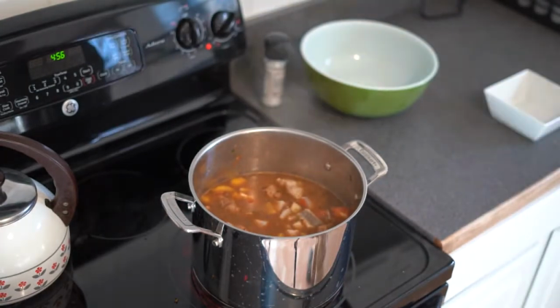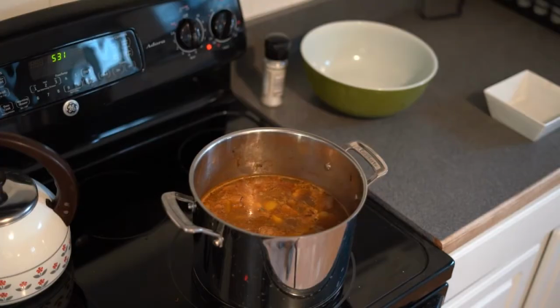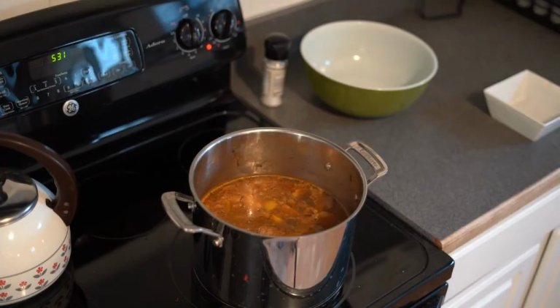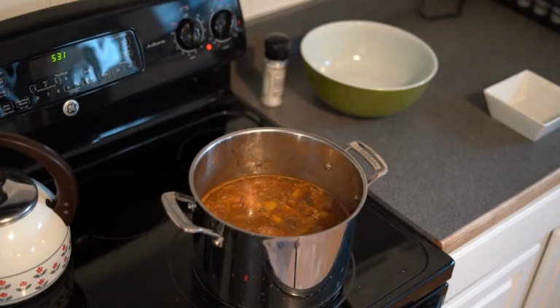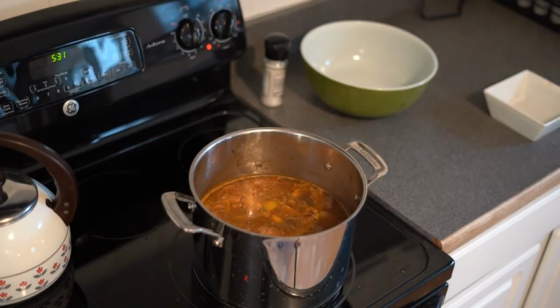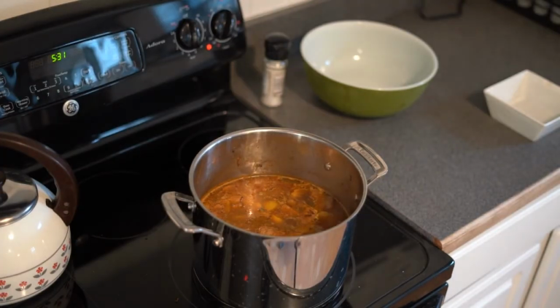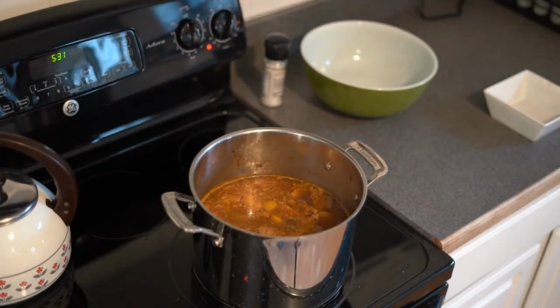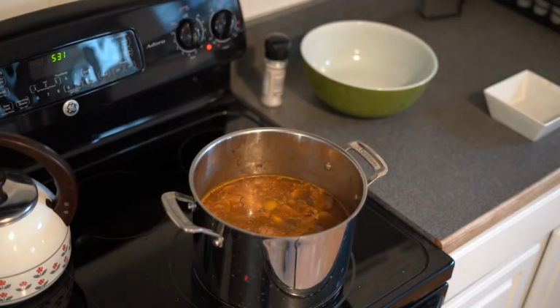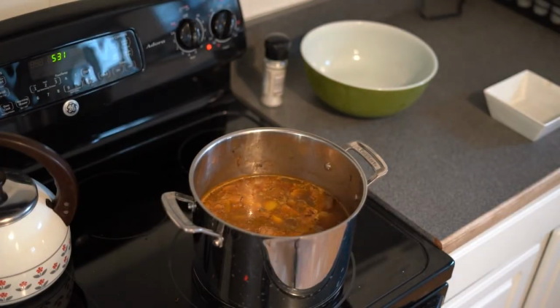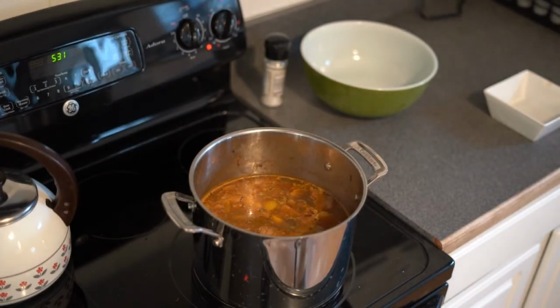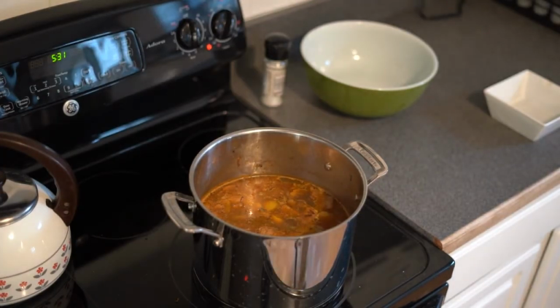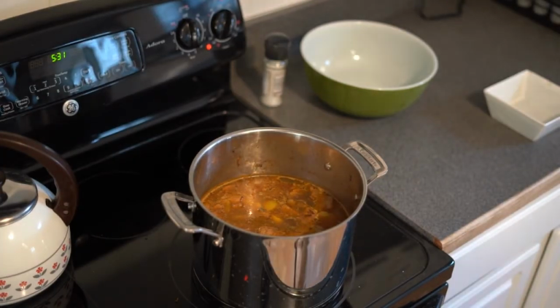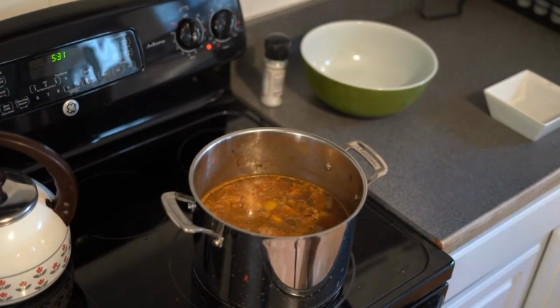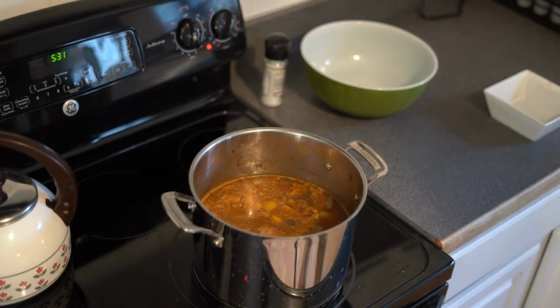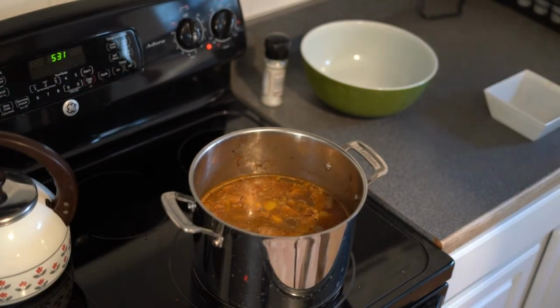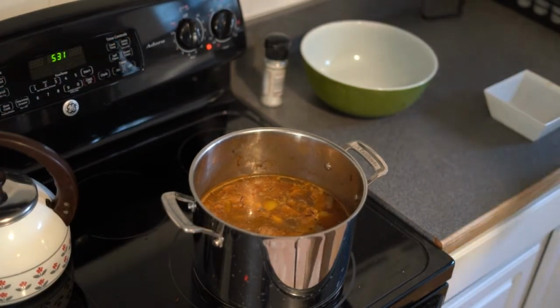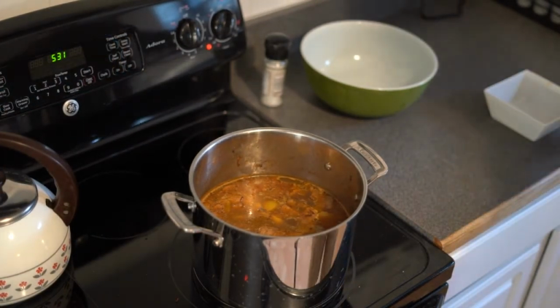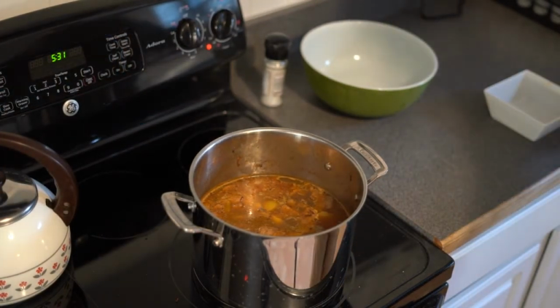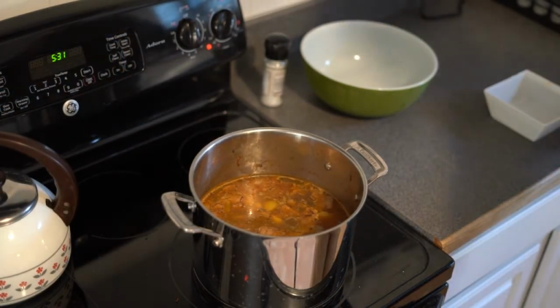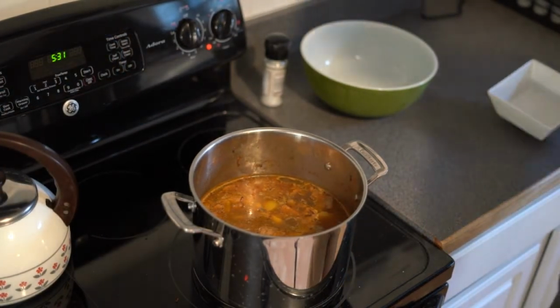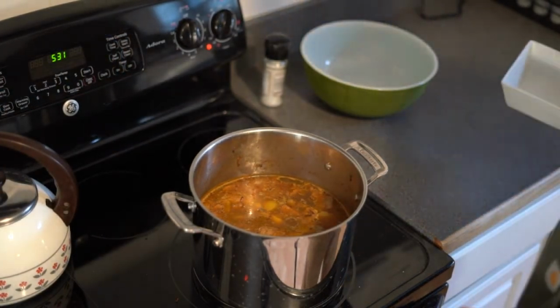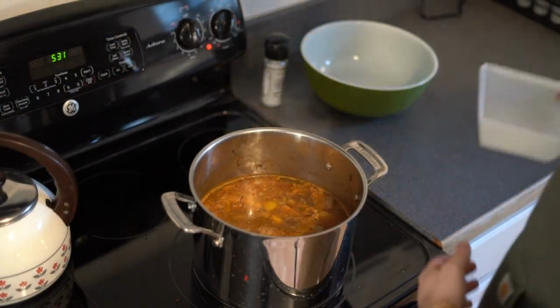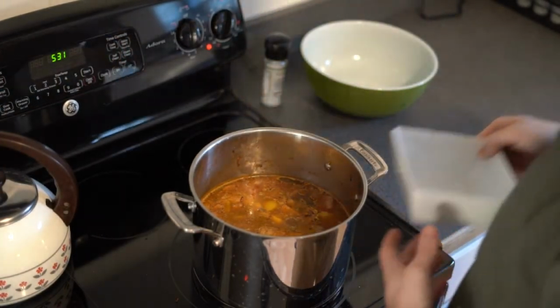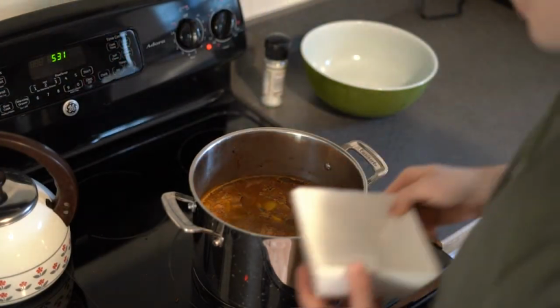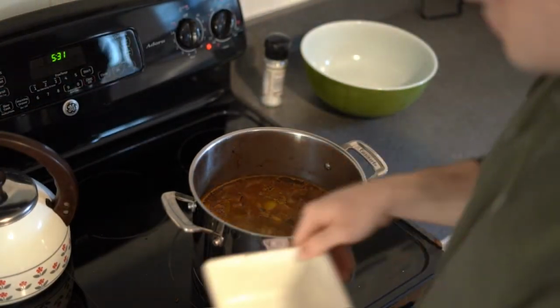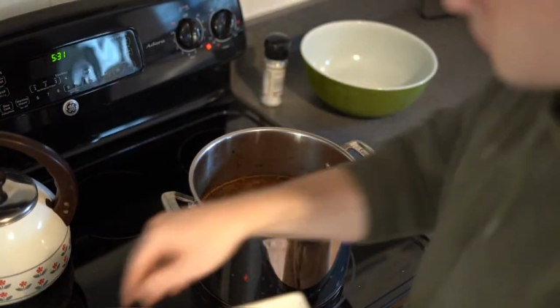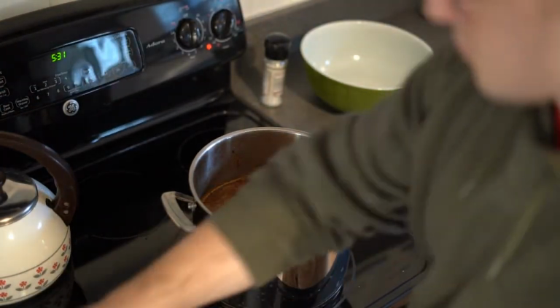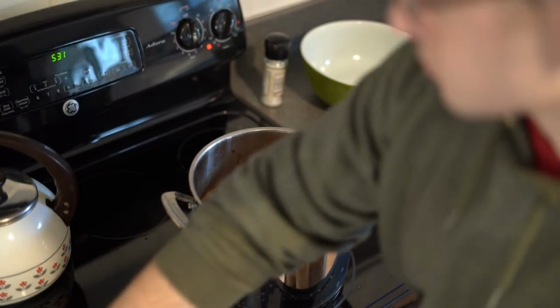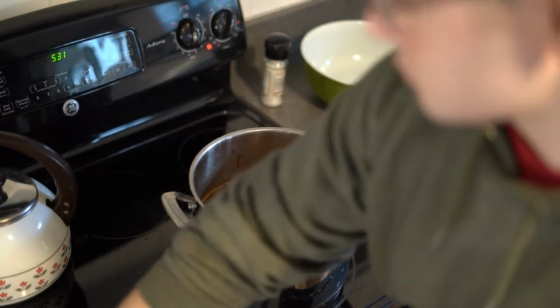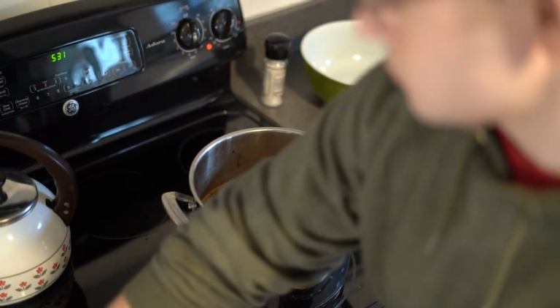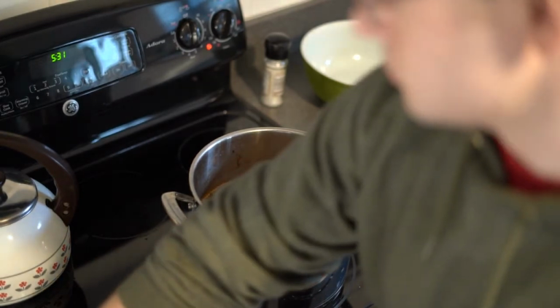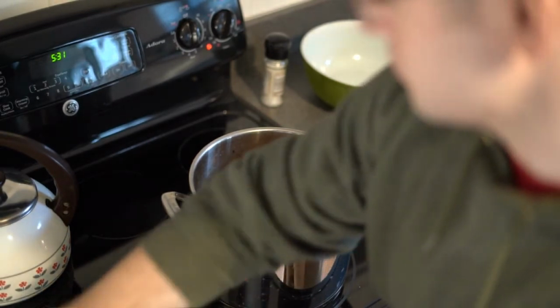Once the stewing is complete, it is now time to serve up your soup. Thank you for watching.